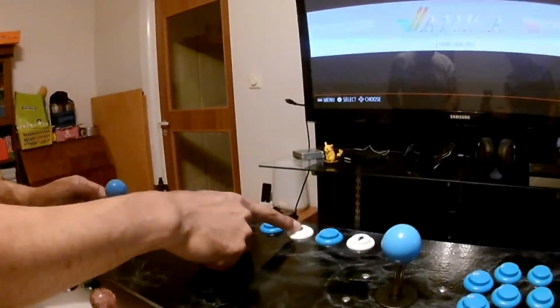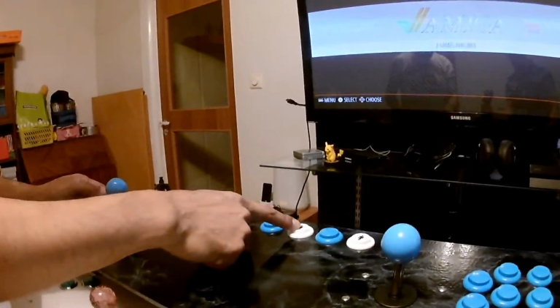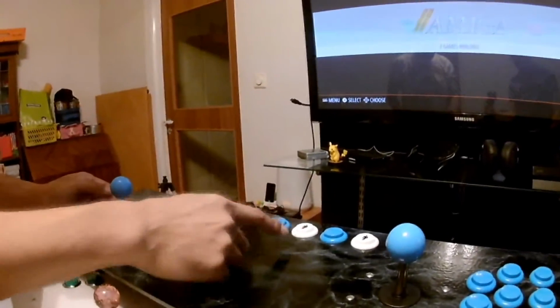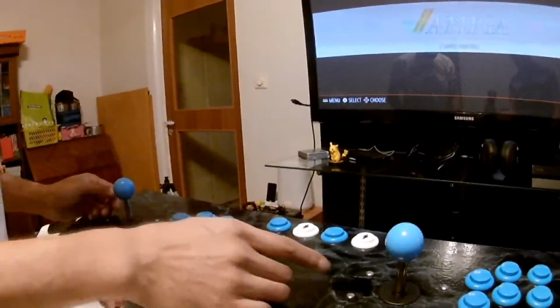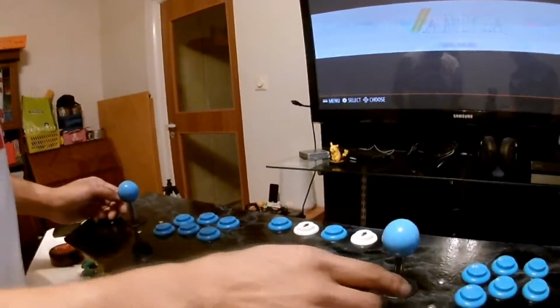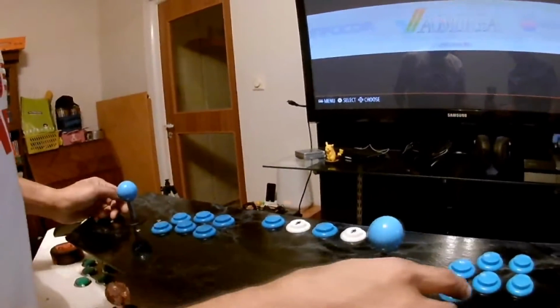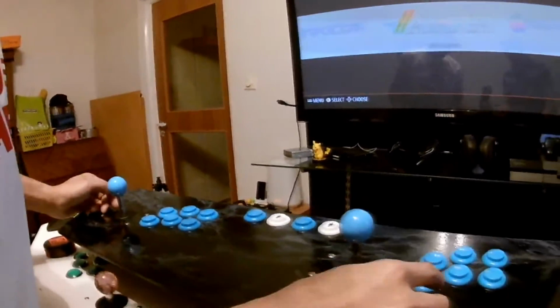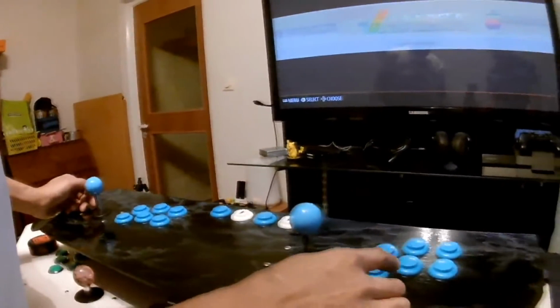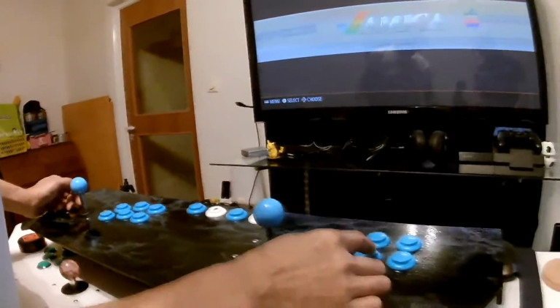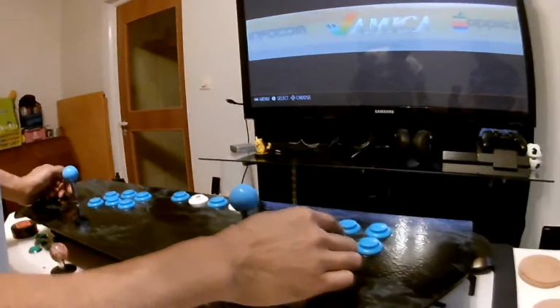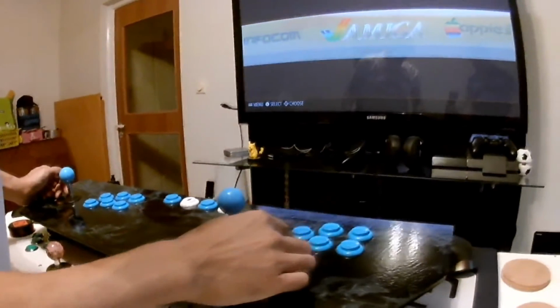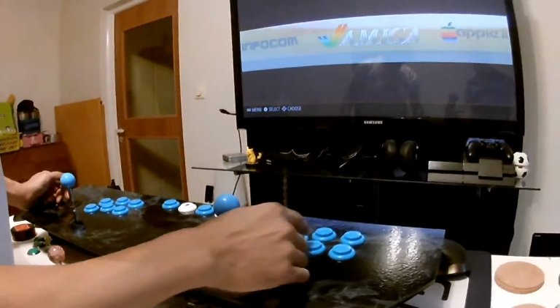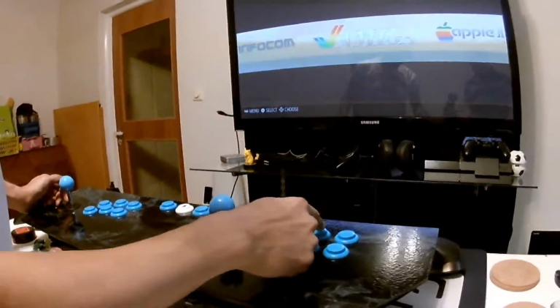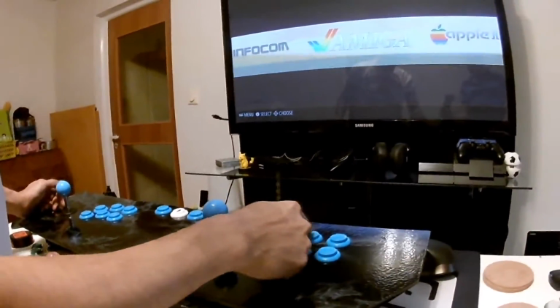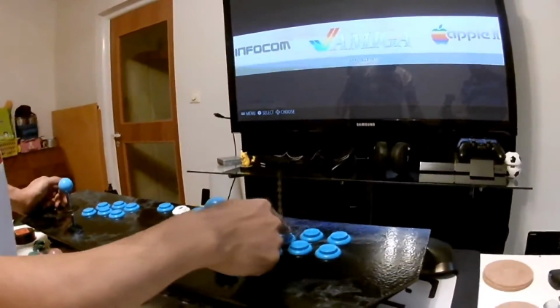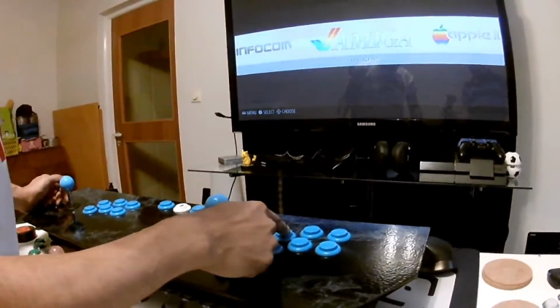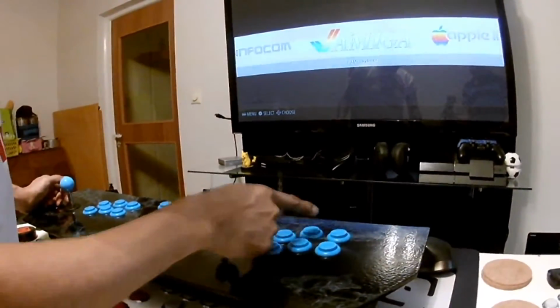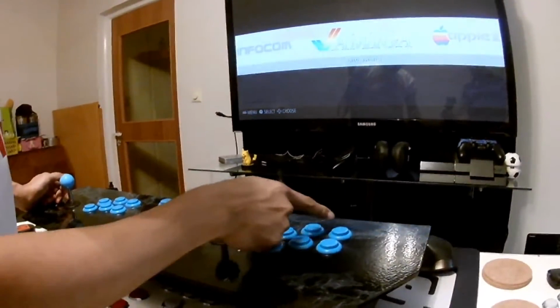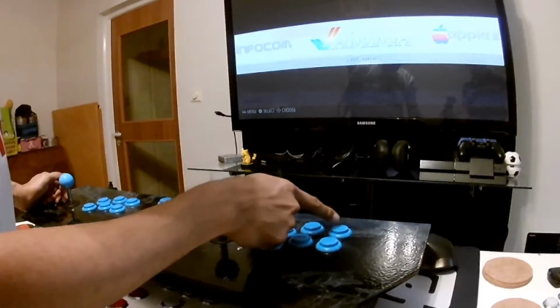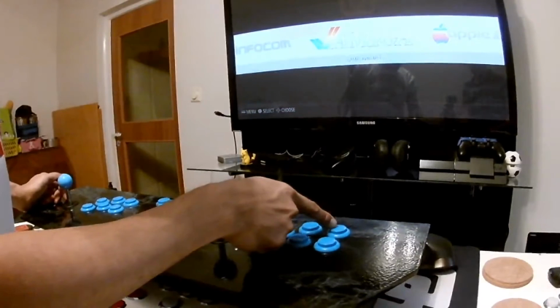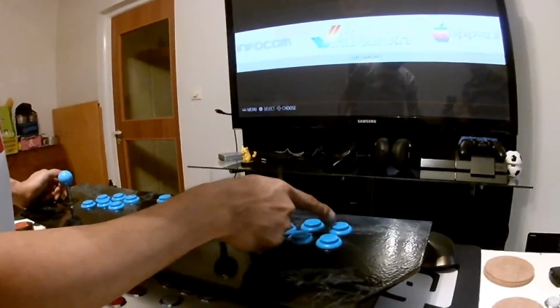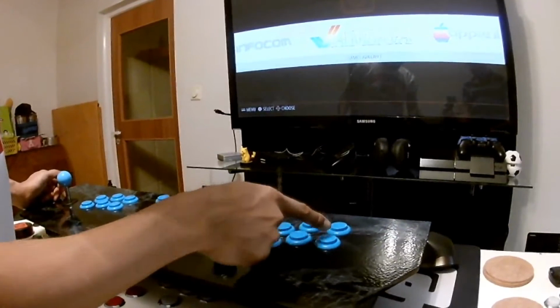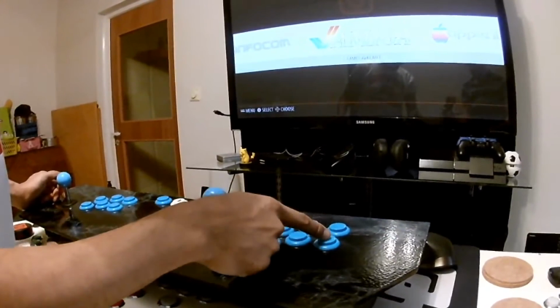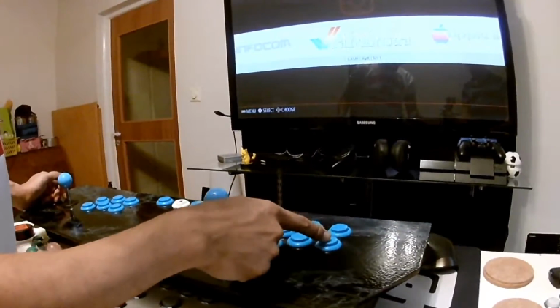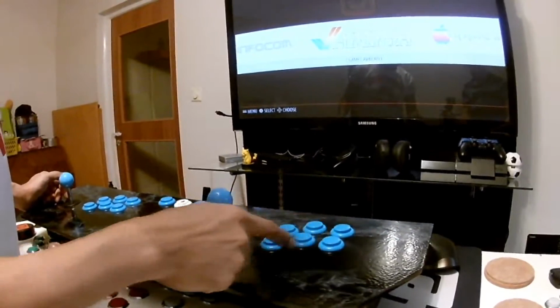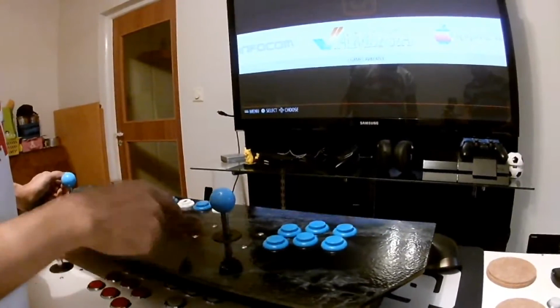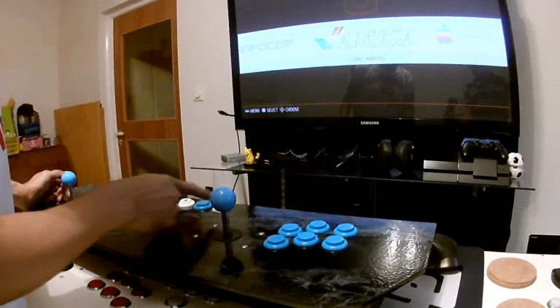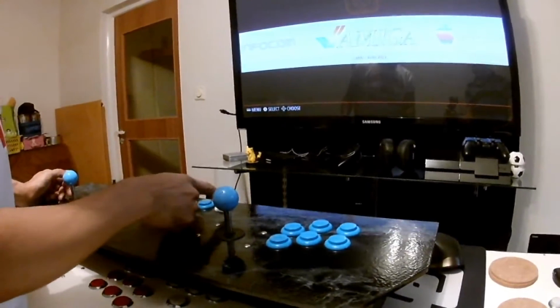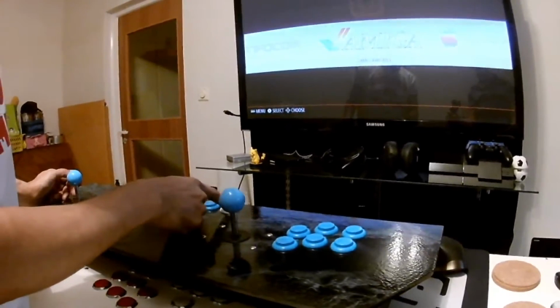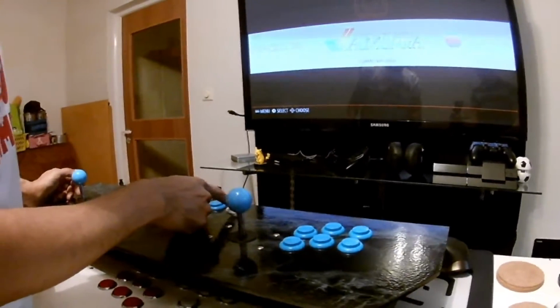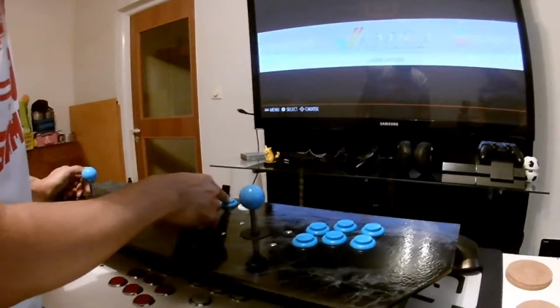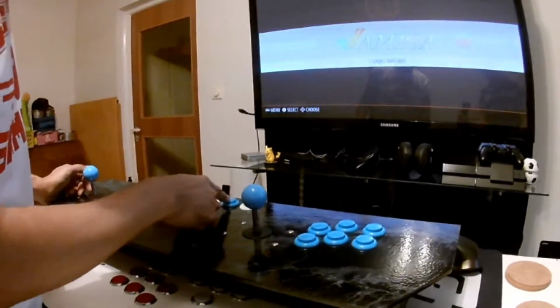And for player 2 it's the same: A, B, X, Y, left trigger, right trigger, start with select.